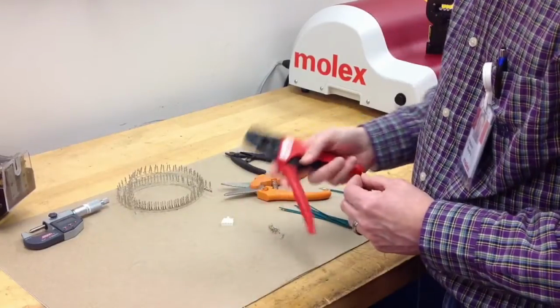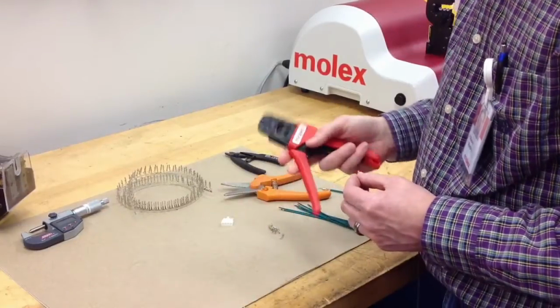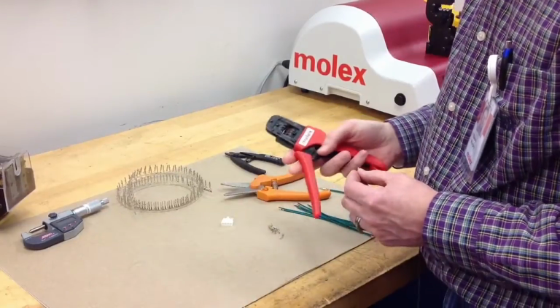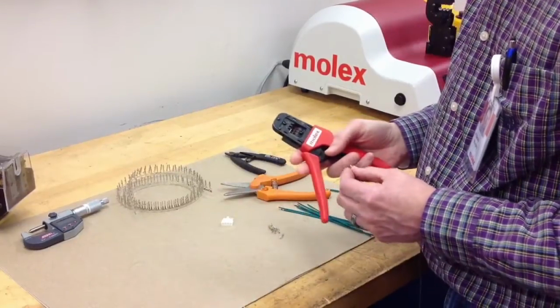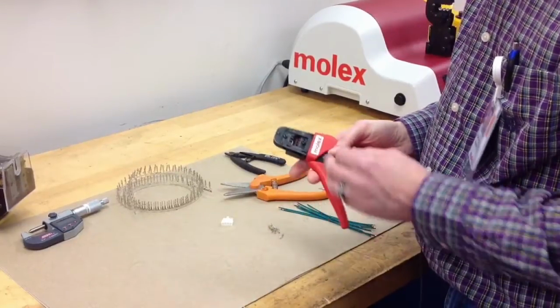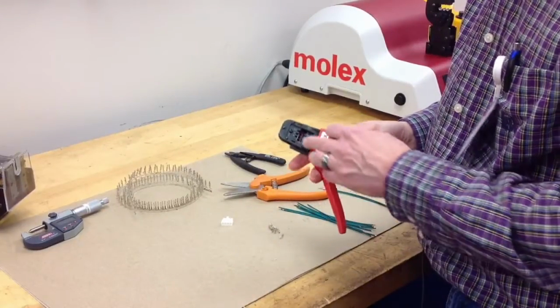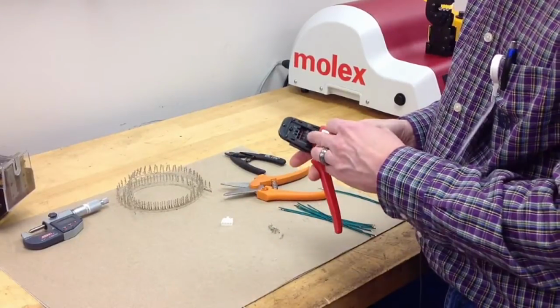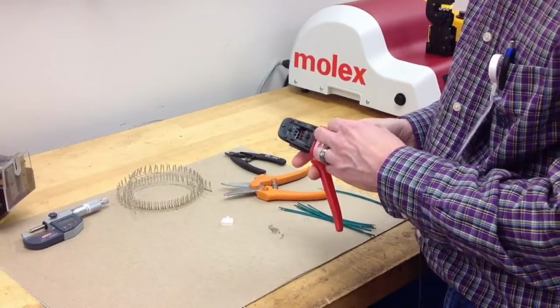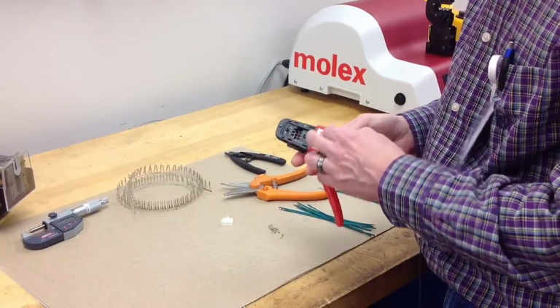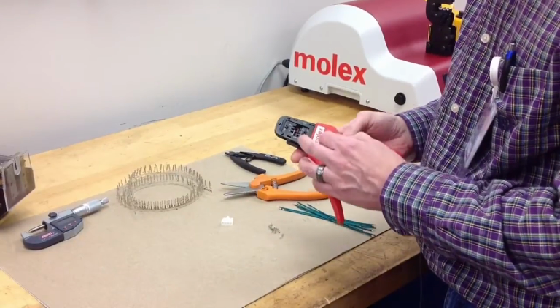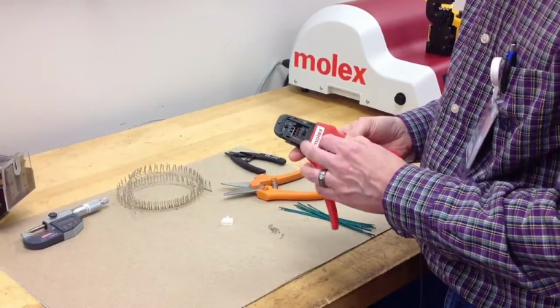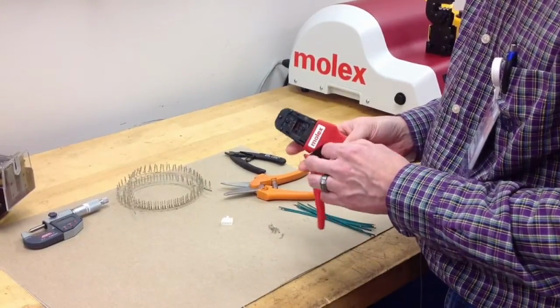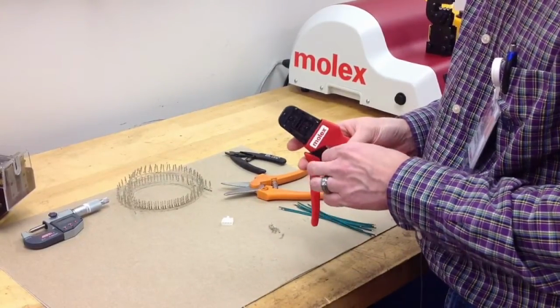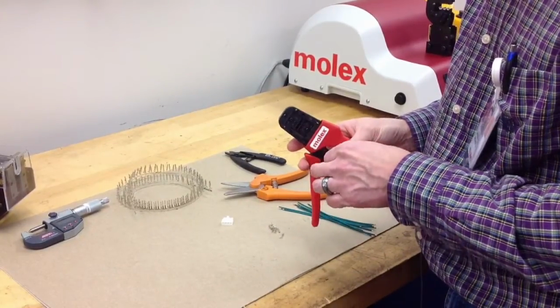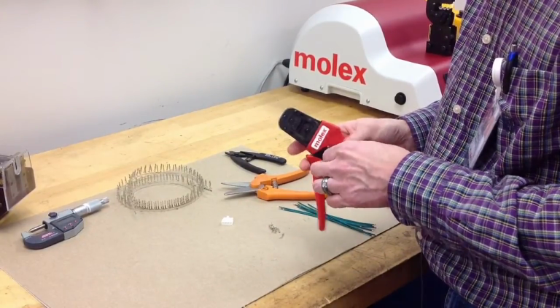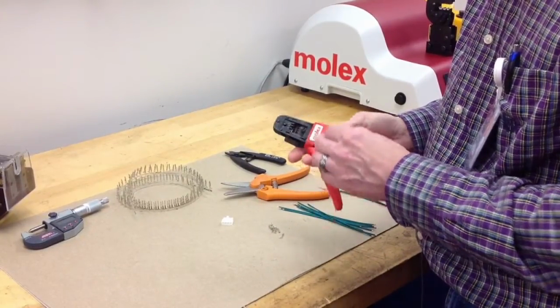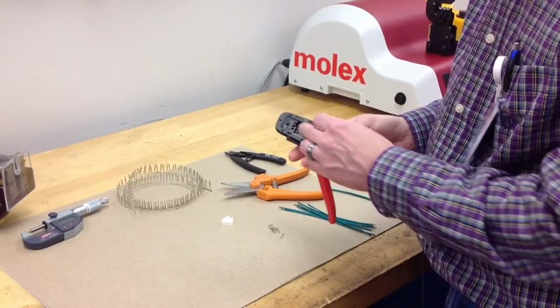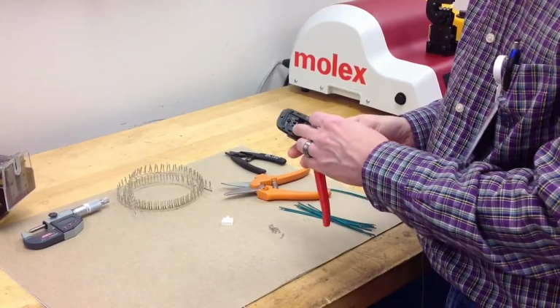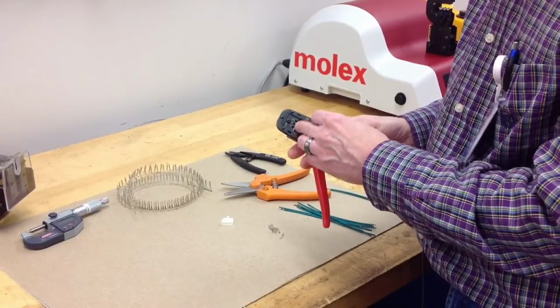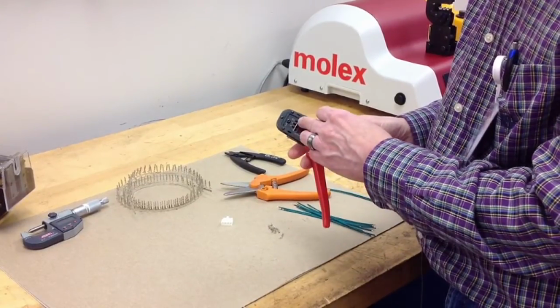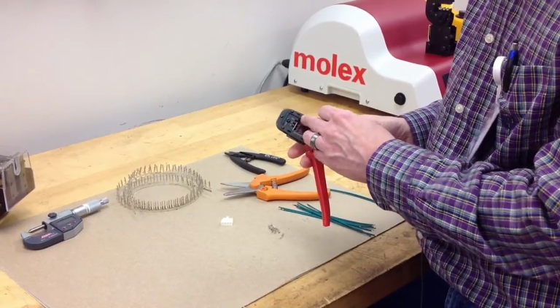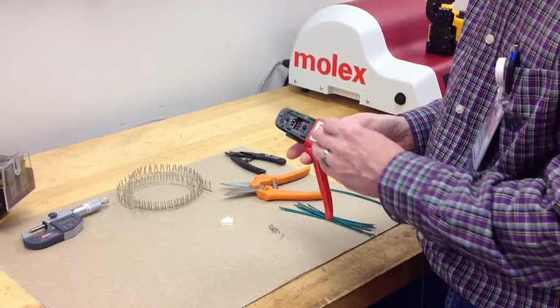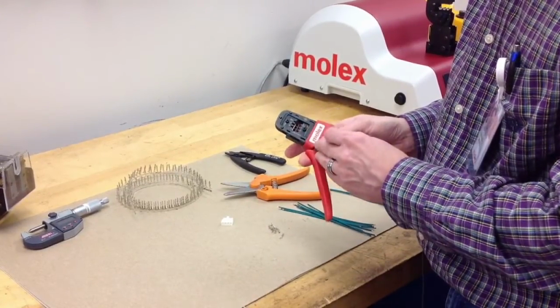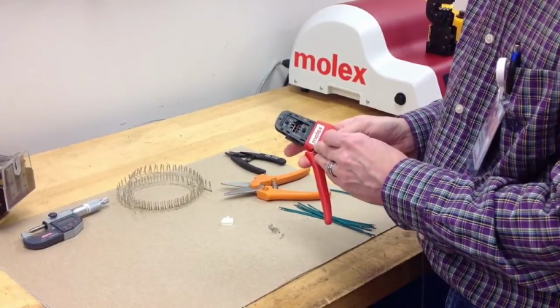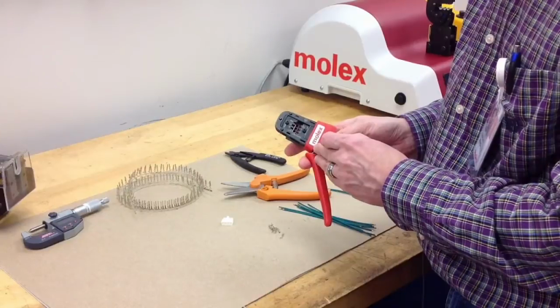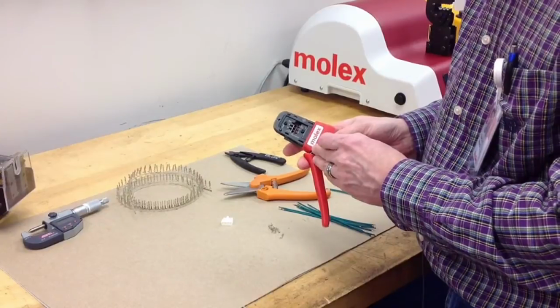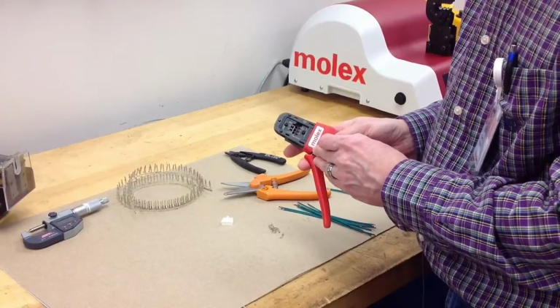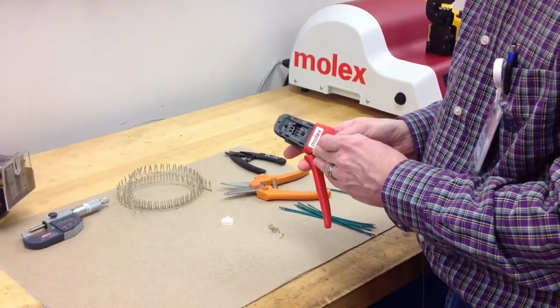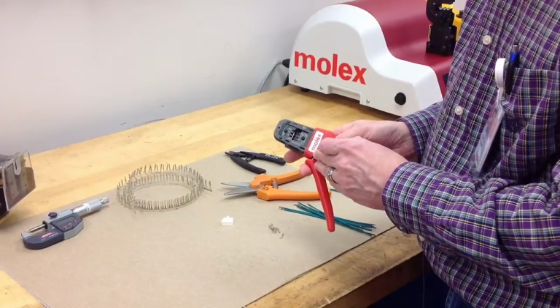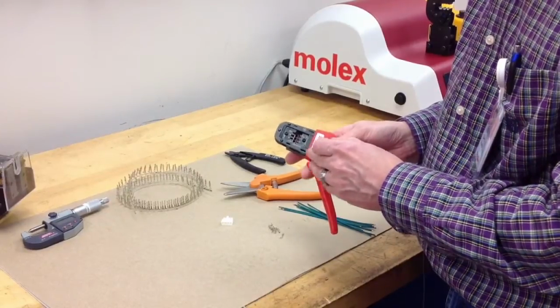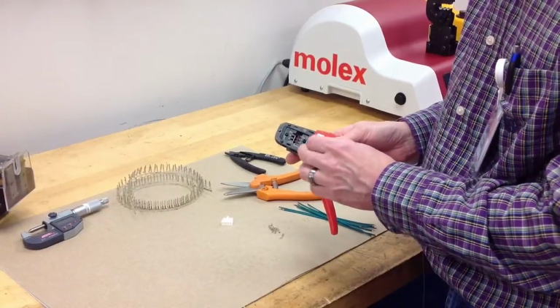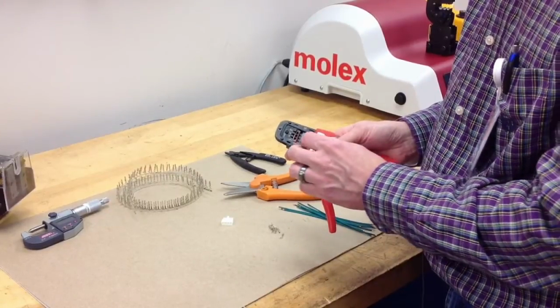Grab the hand tool and choose the profile that matches up with your wire gauge.